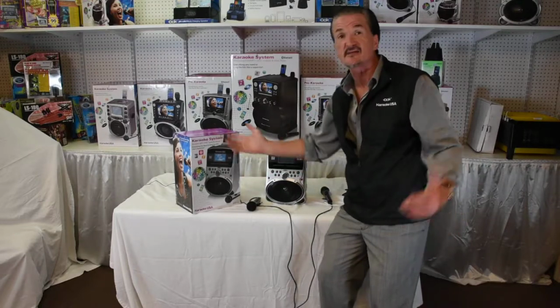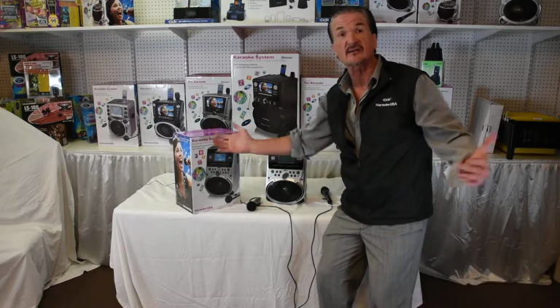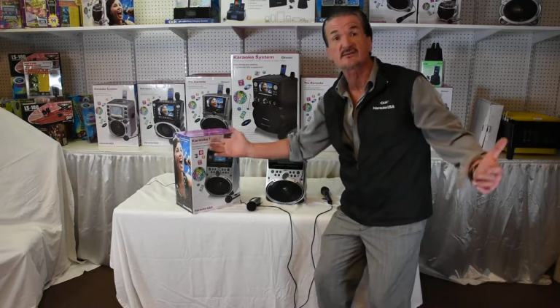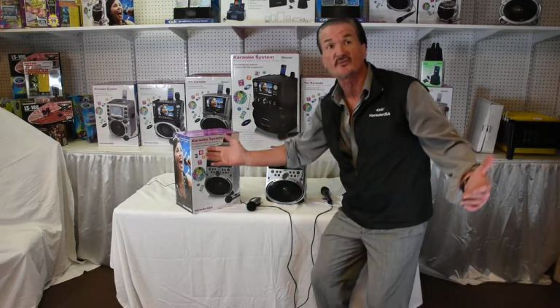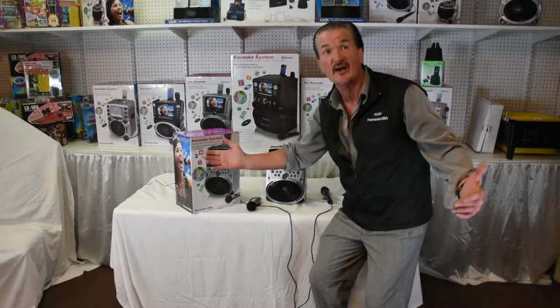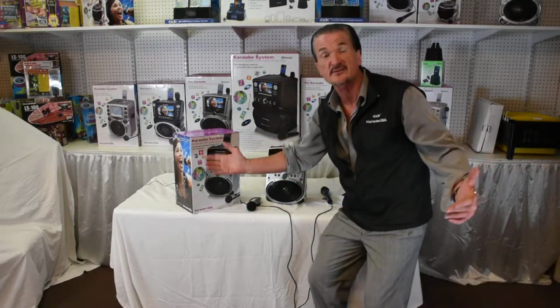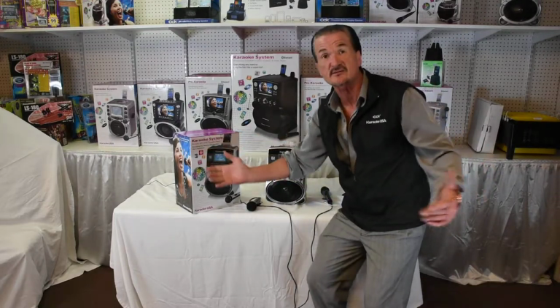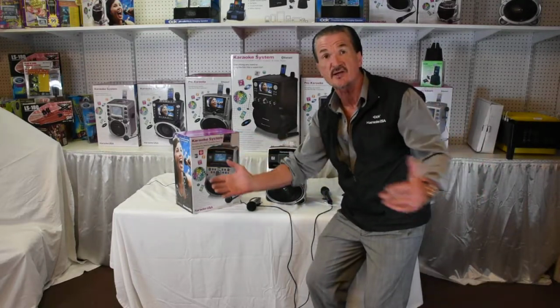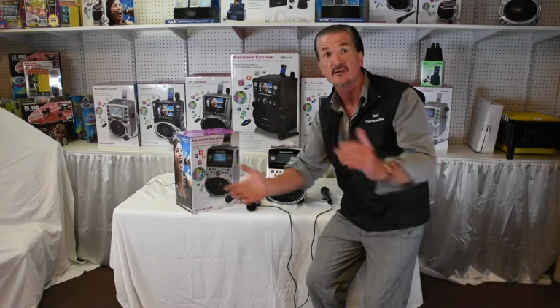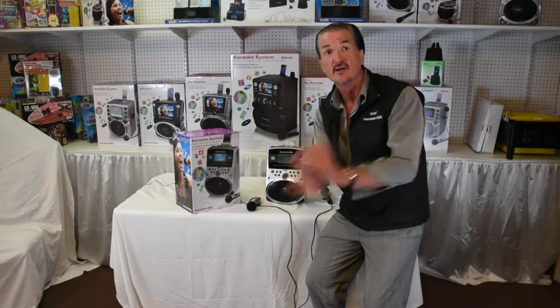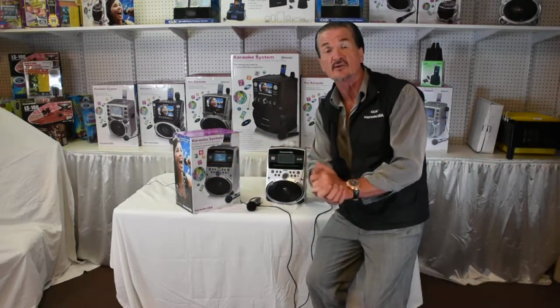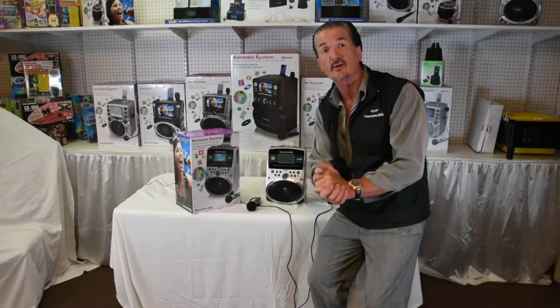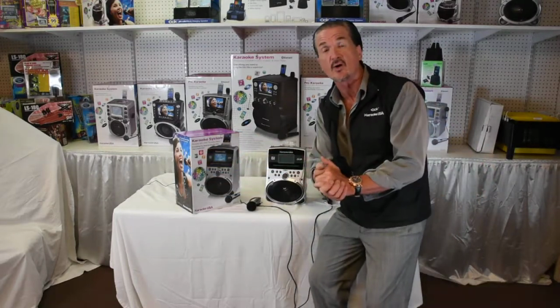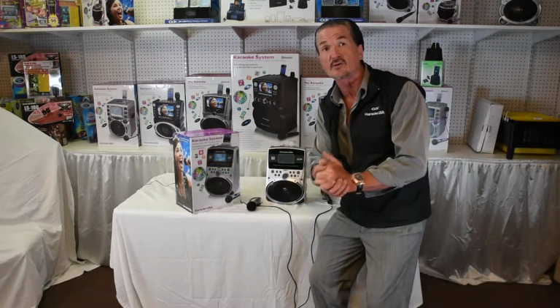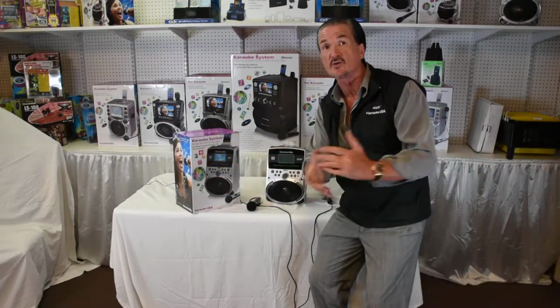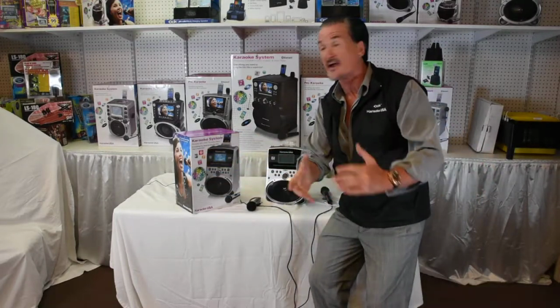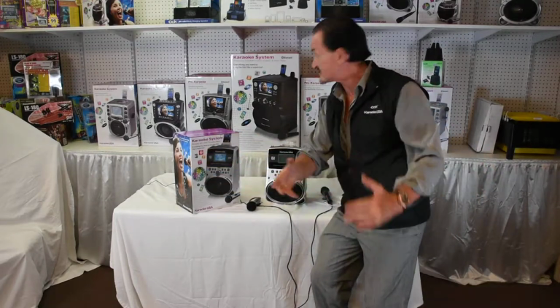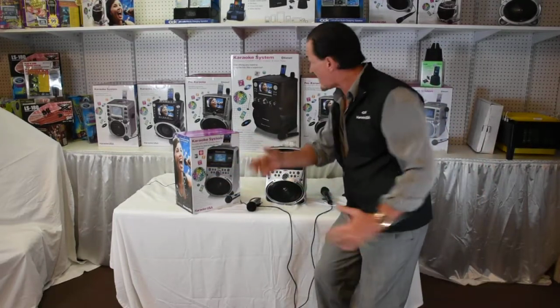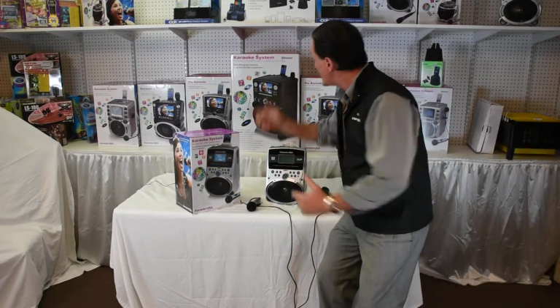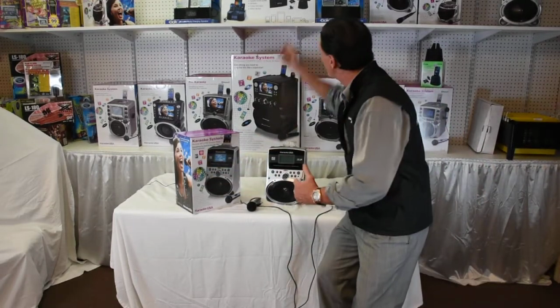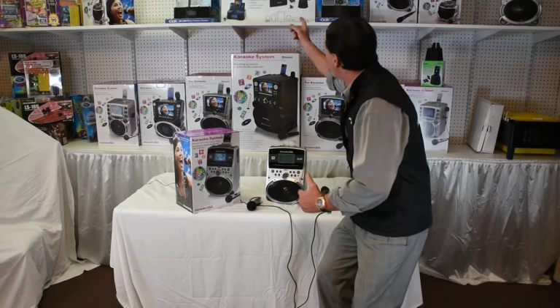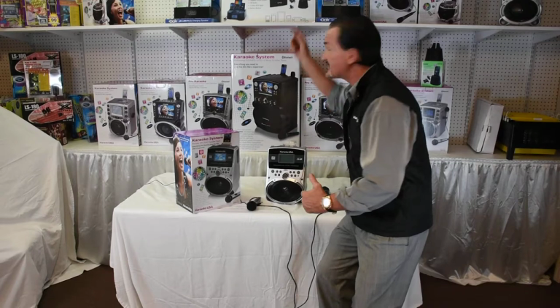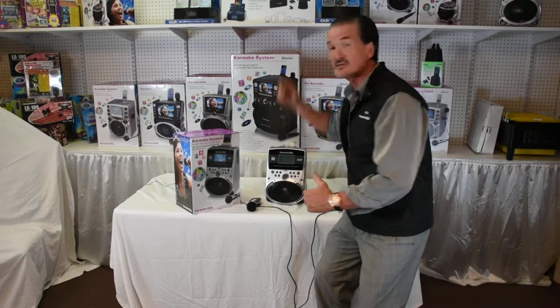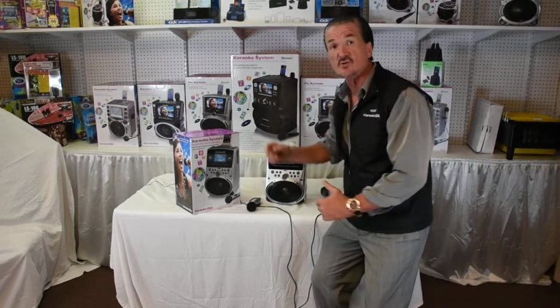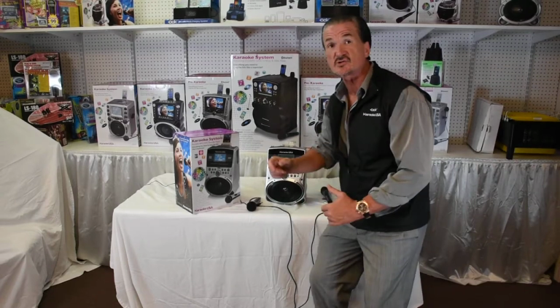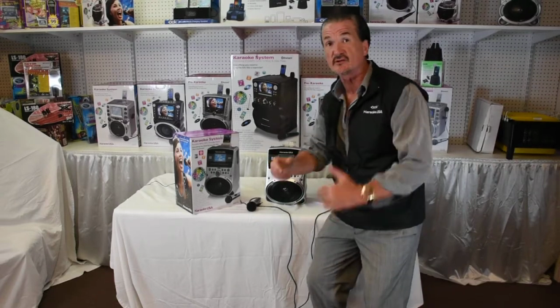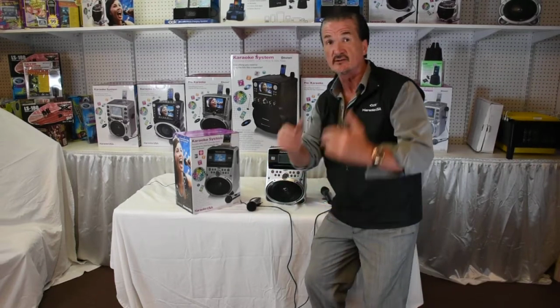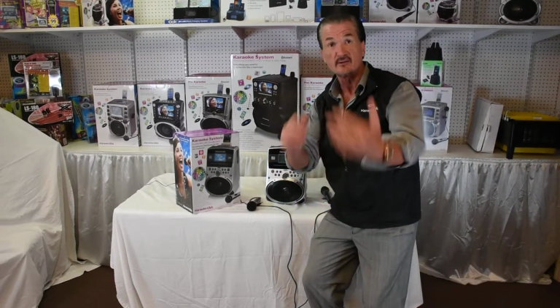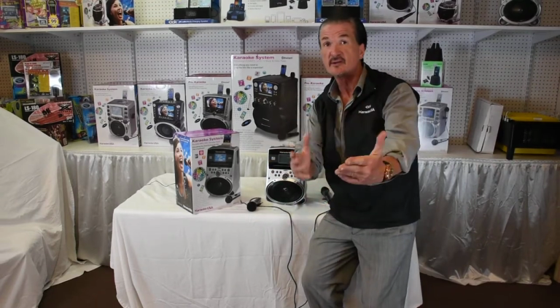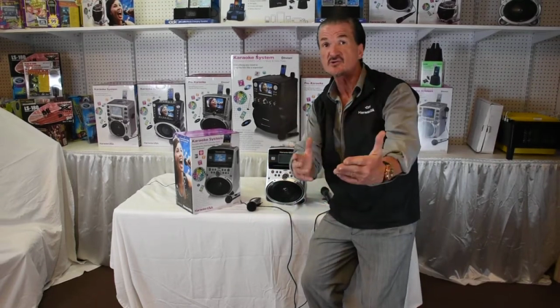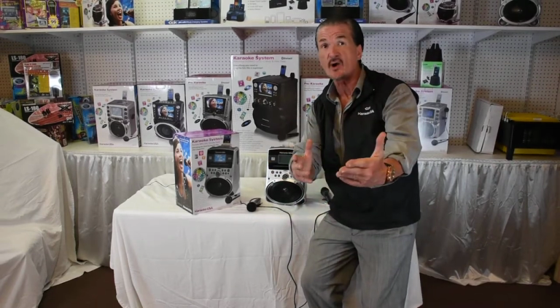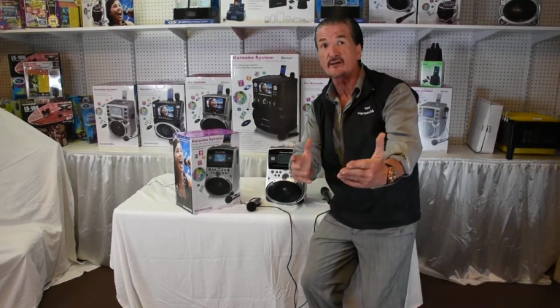It's the SD516. Karaoke USA. Doc Solution. Enjoy it.